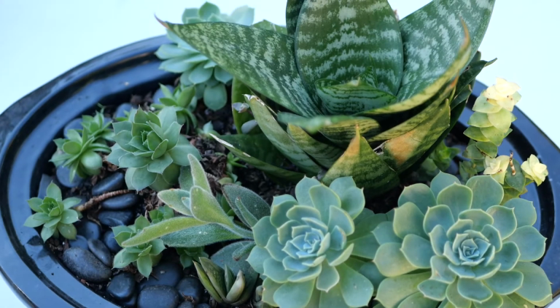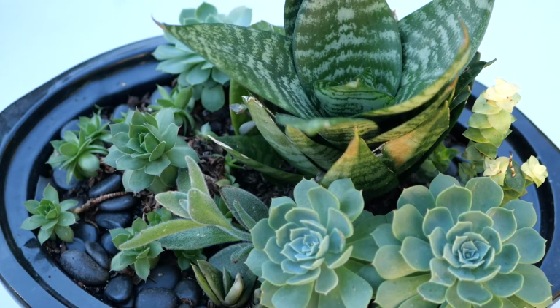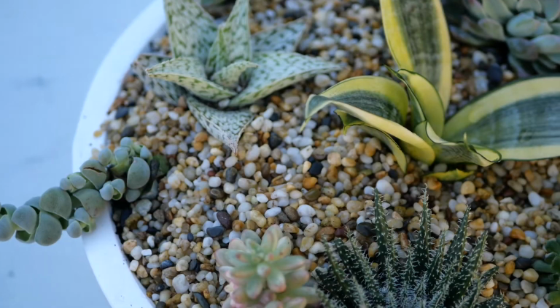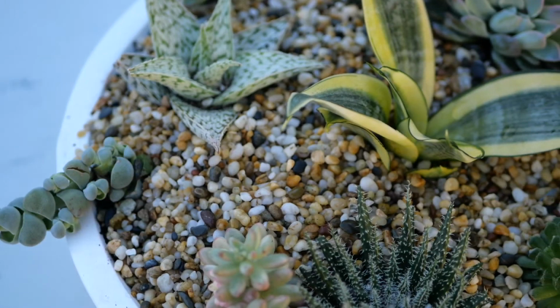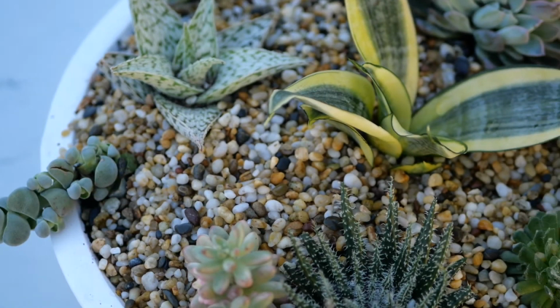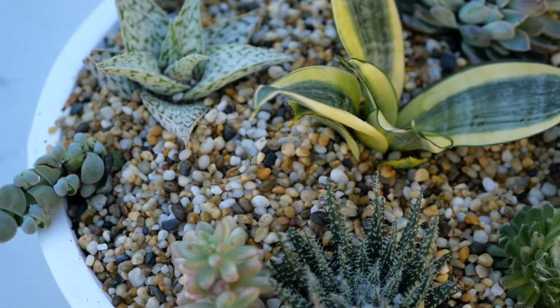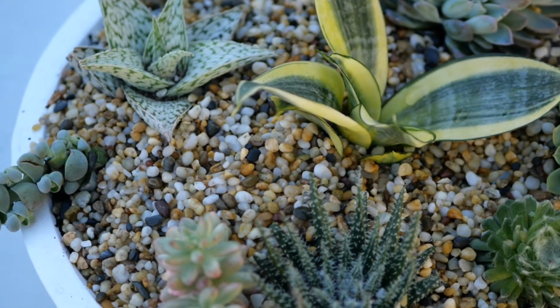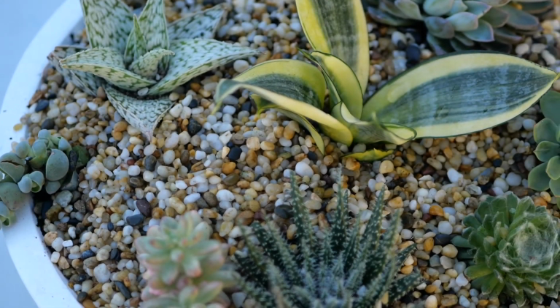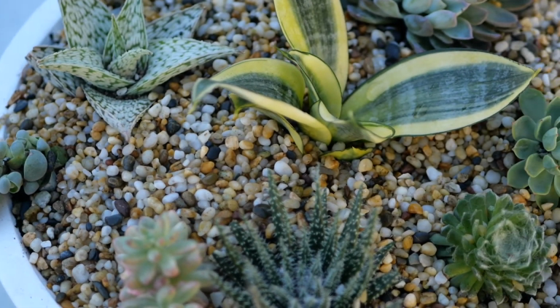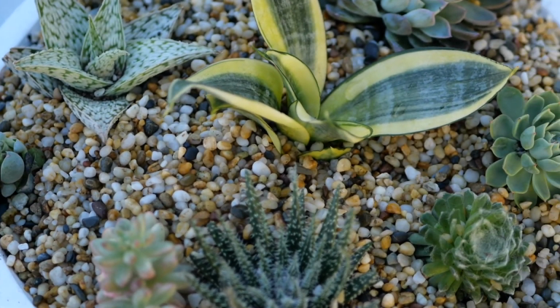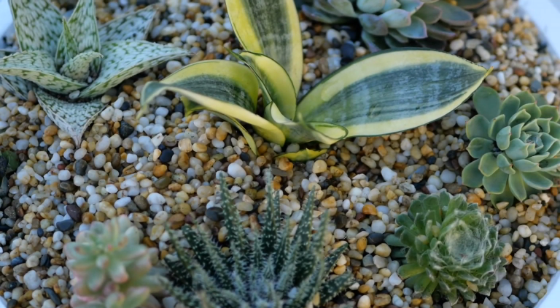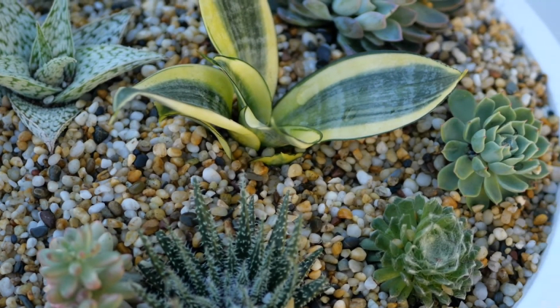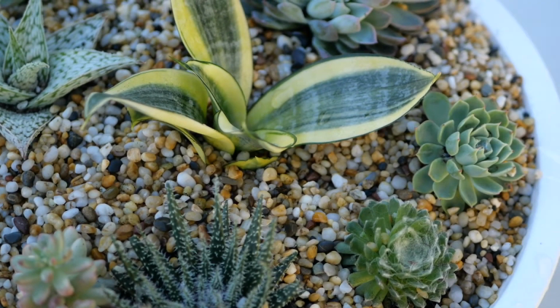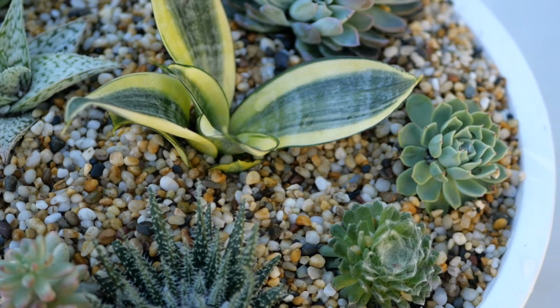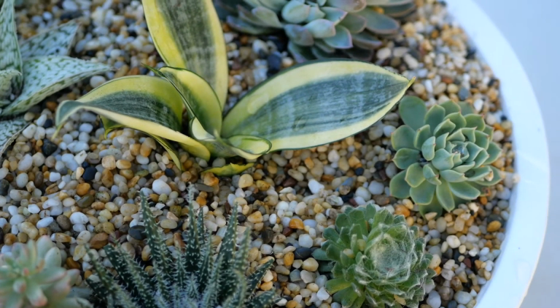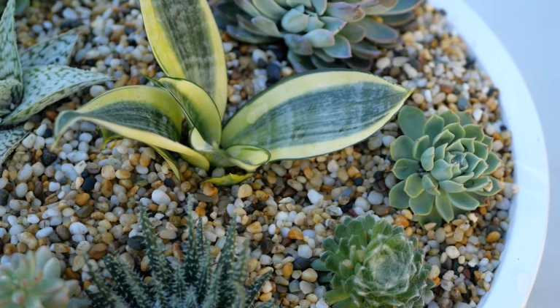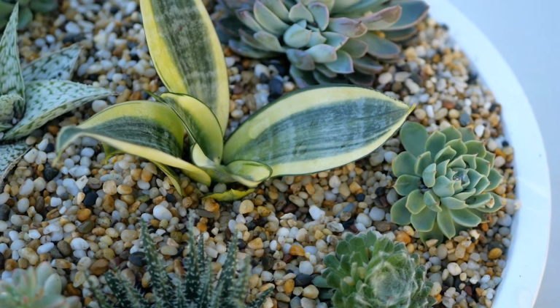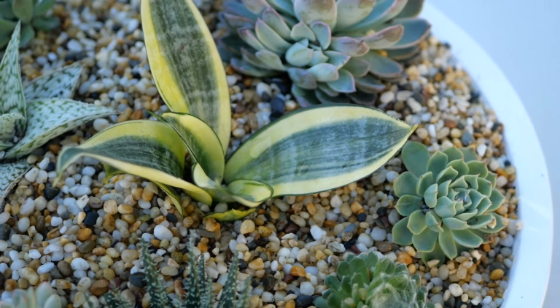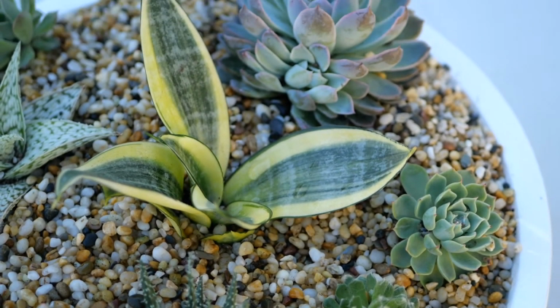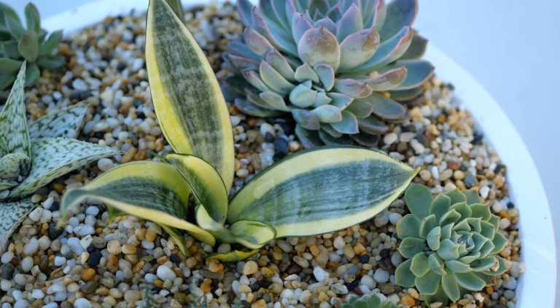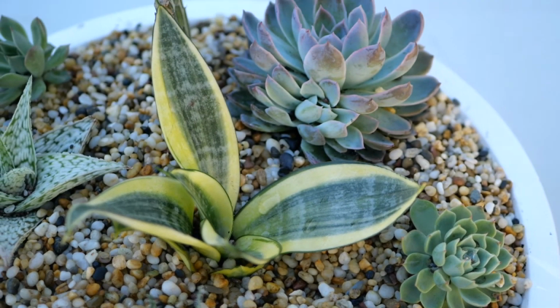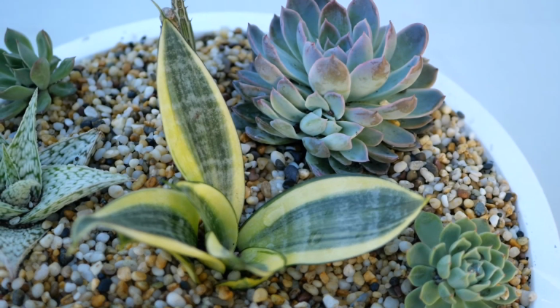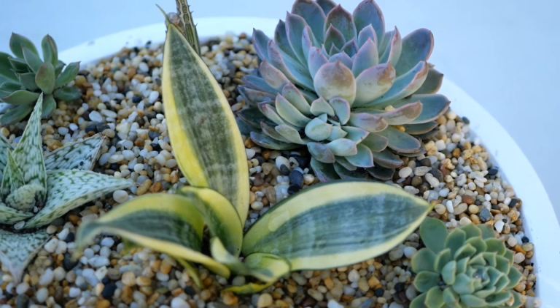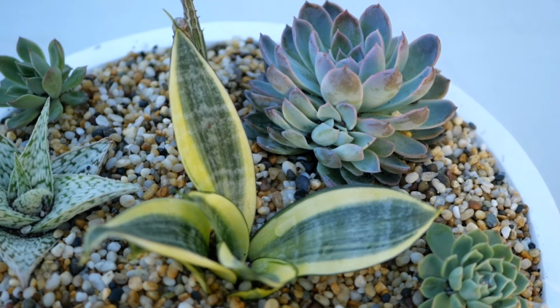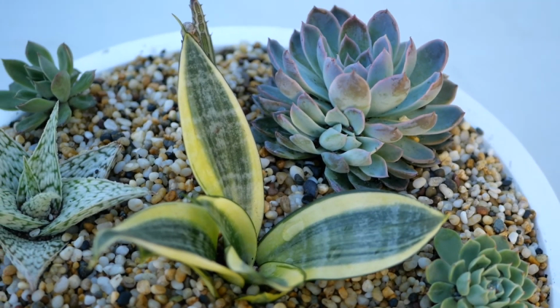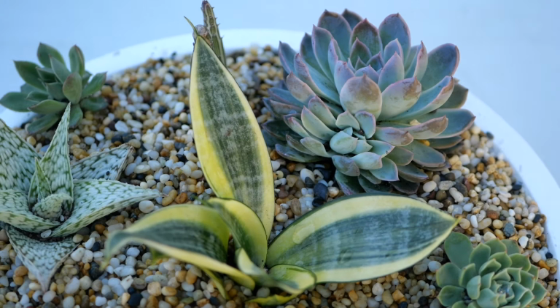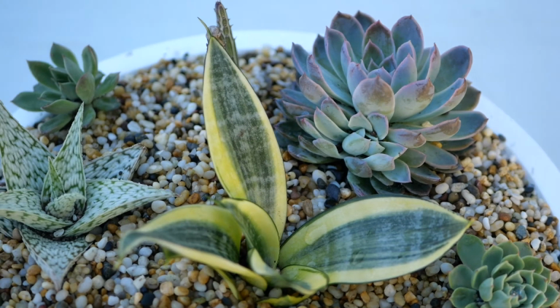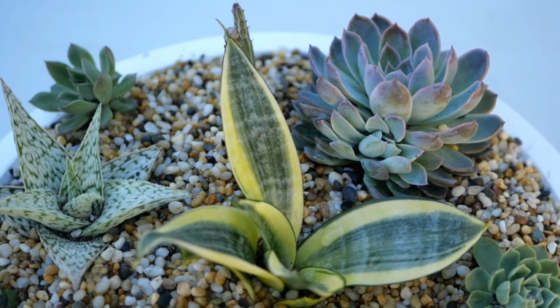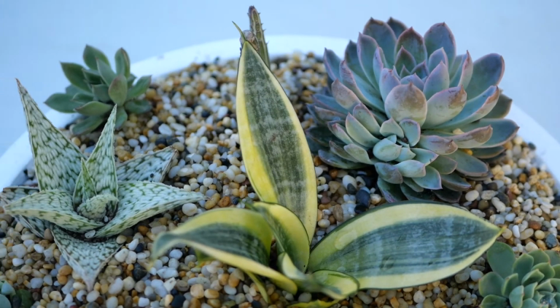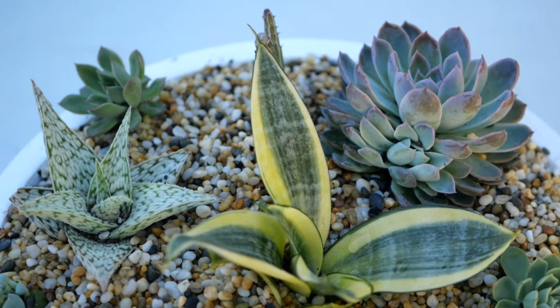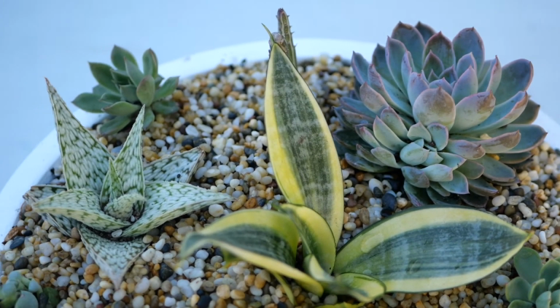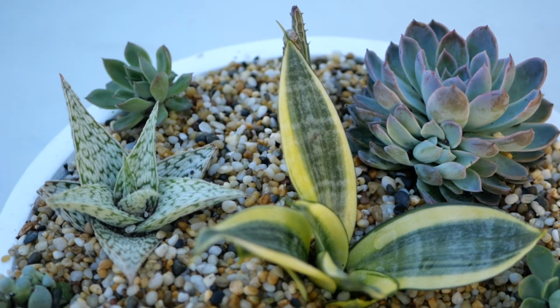And this is the finished product — I'm really happy with it and can't wait to put it on my outdoor table.